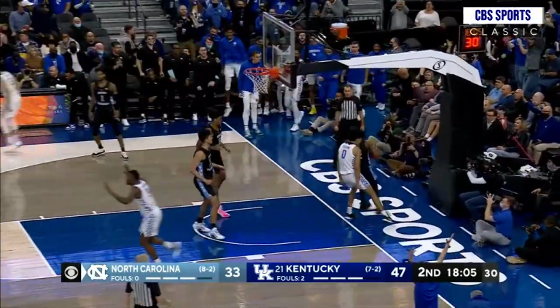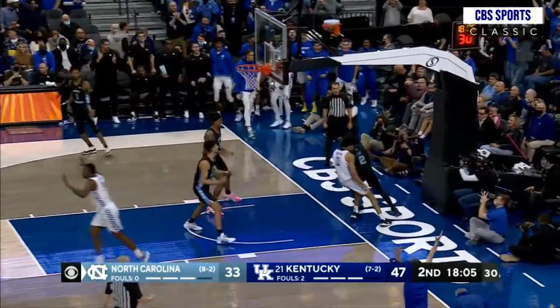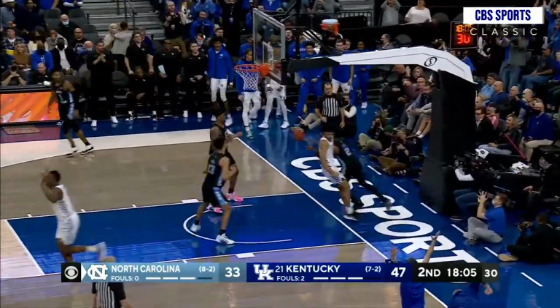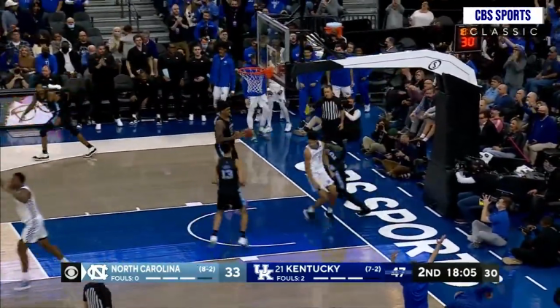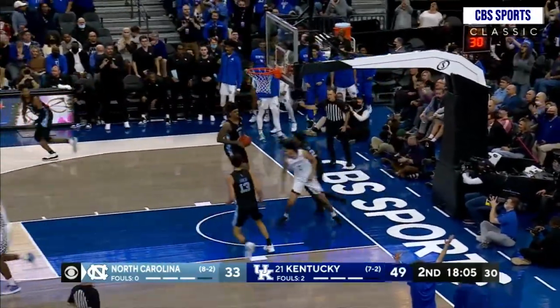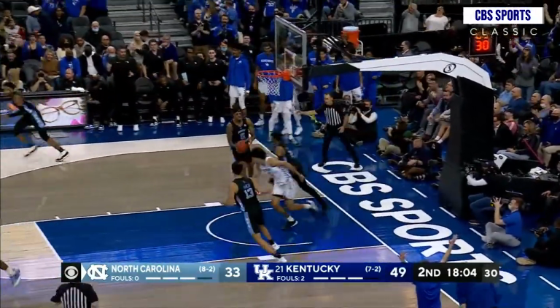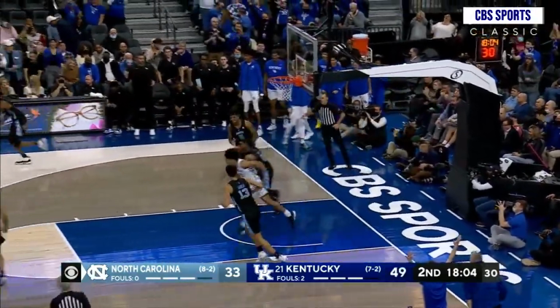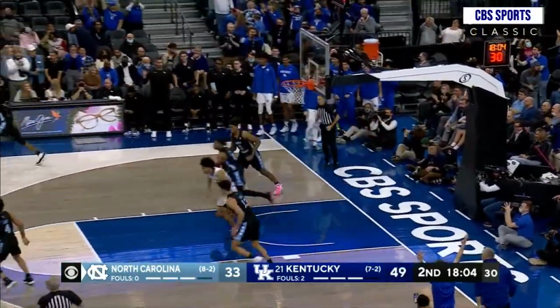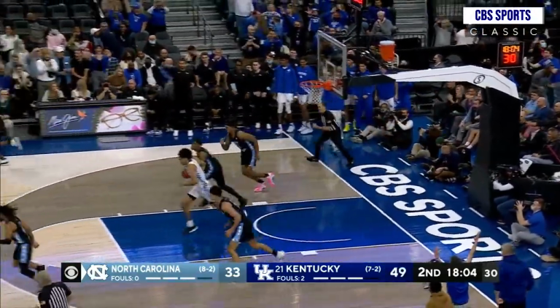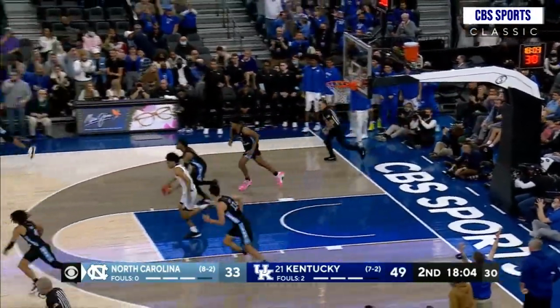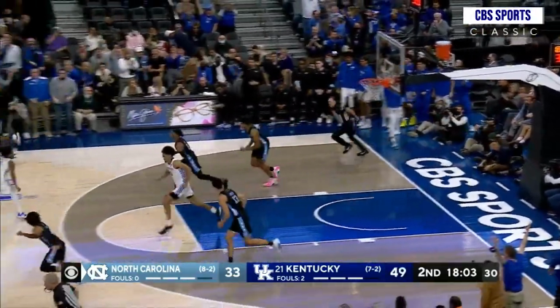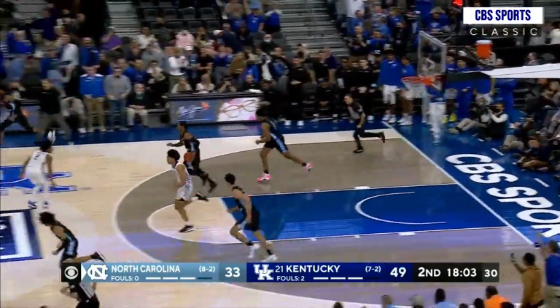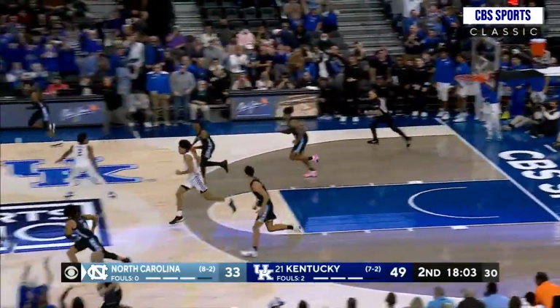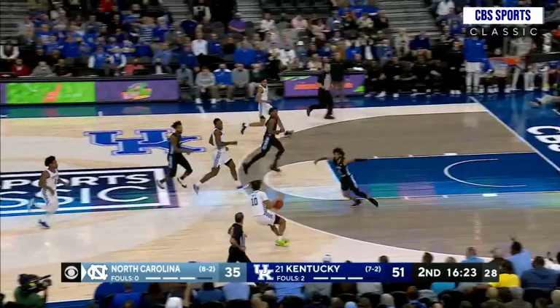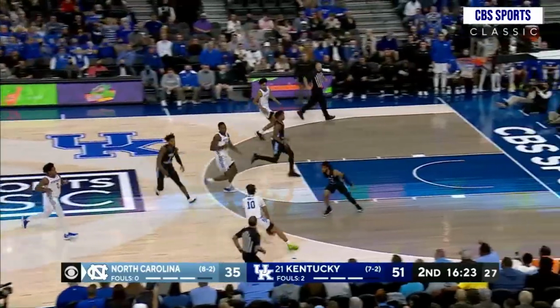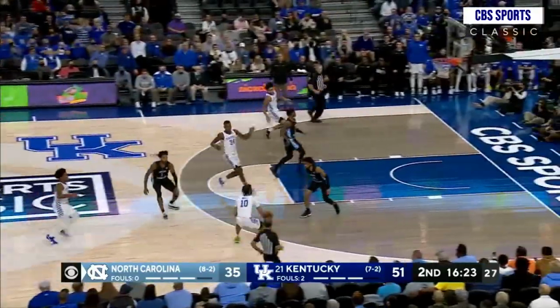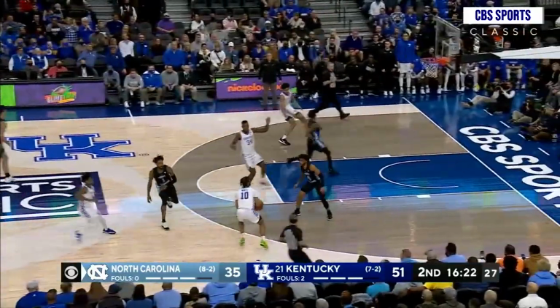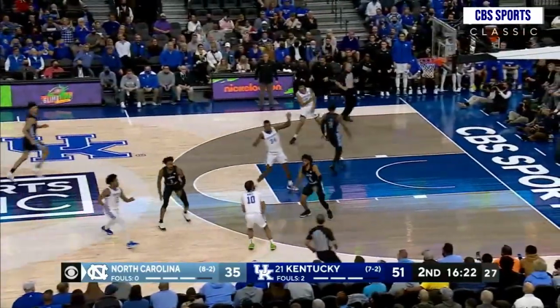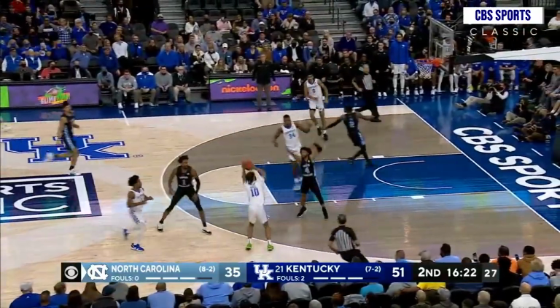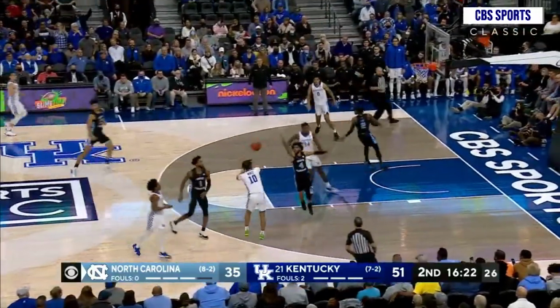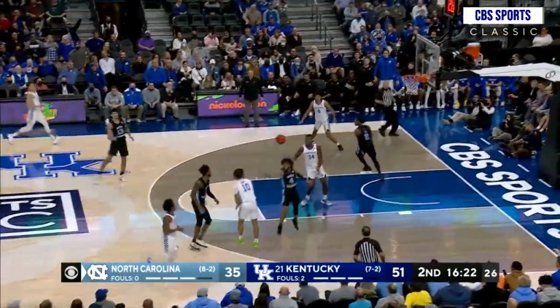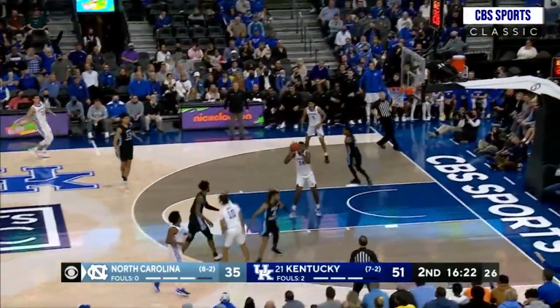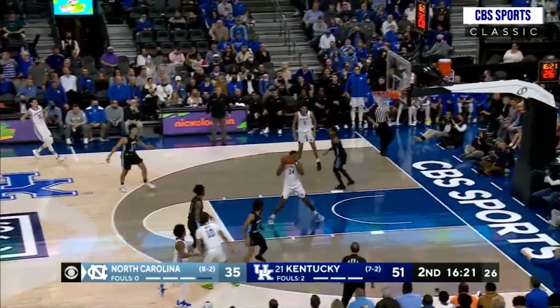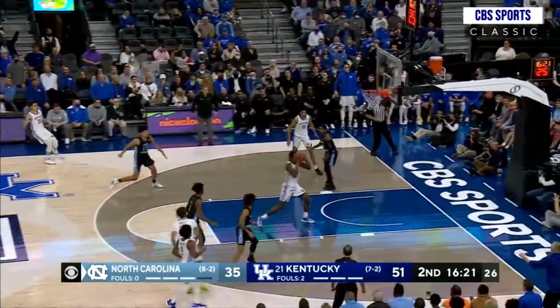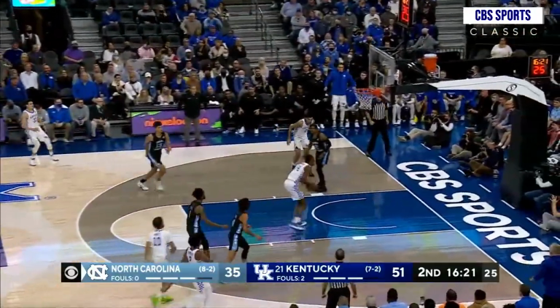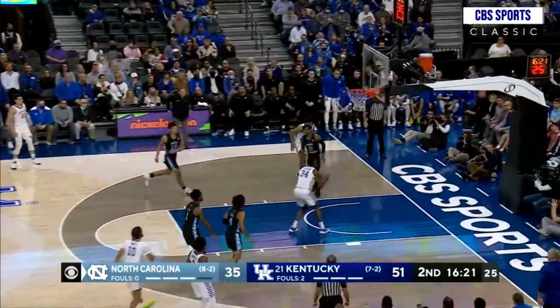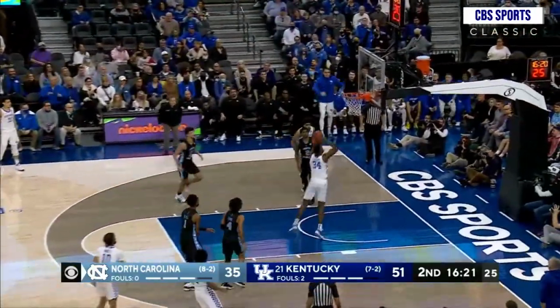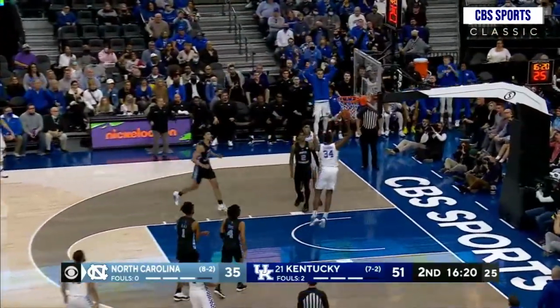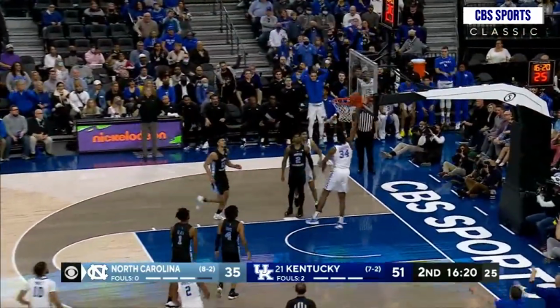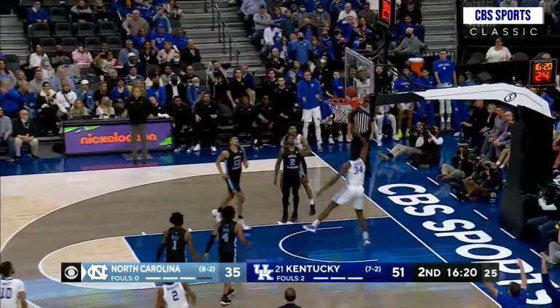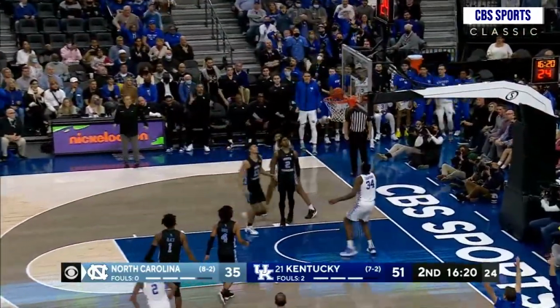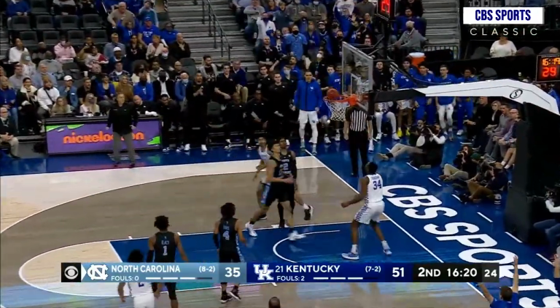He was the trailer. Wheeler to Mintz, Mintz feeds it into Shebway — lays it up and in.